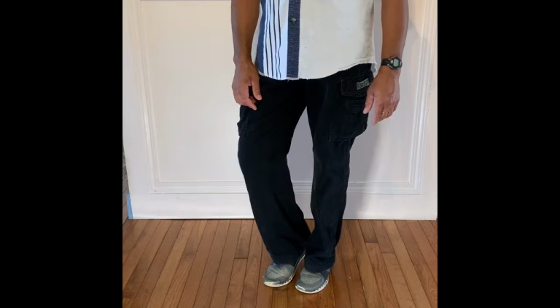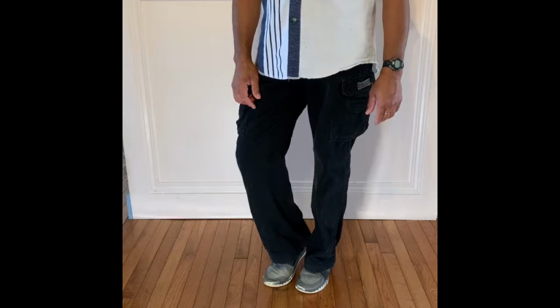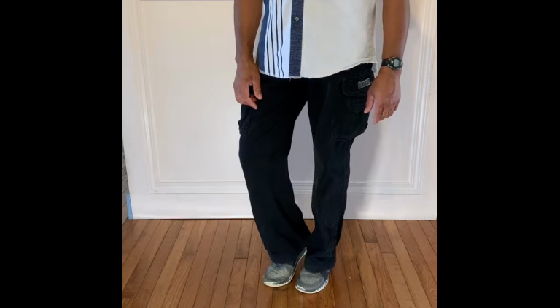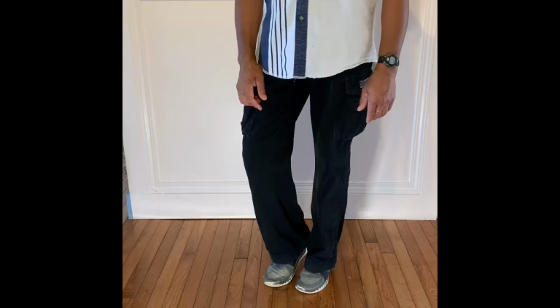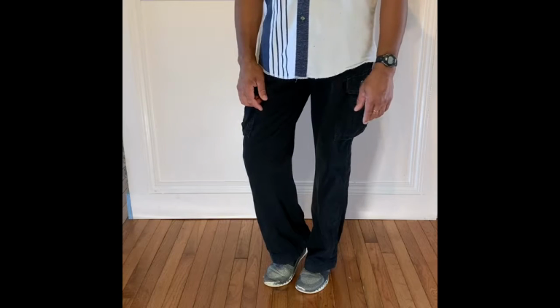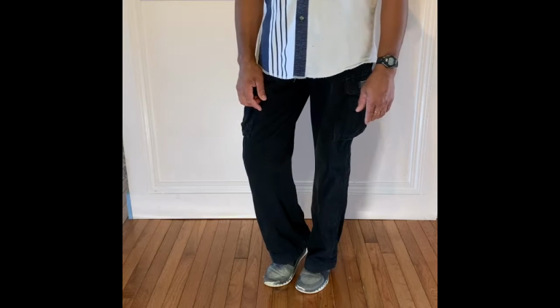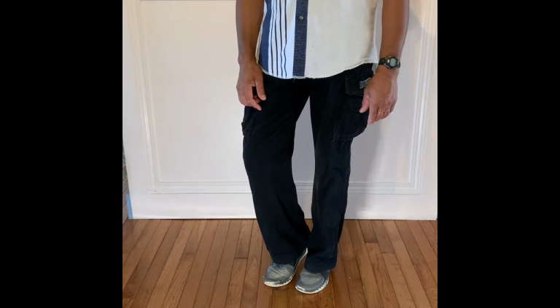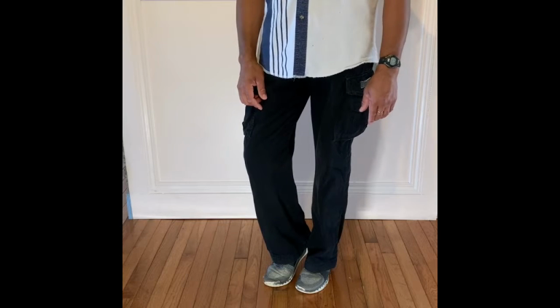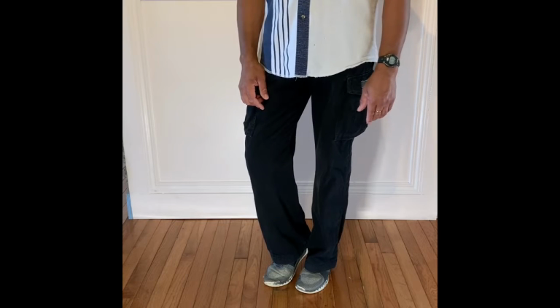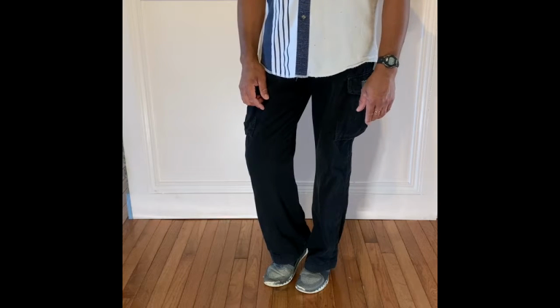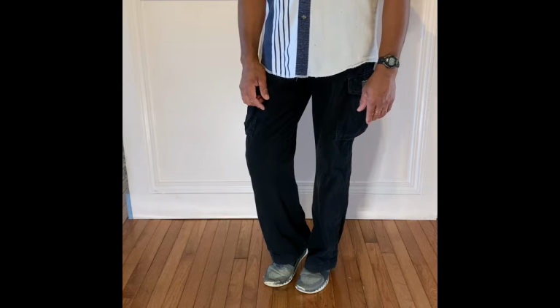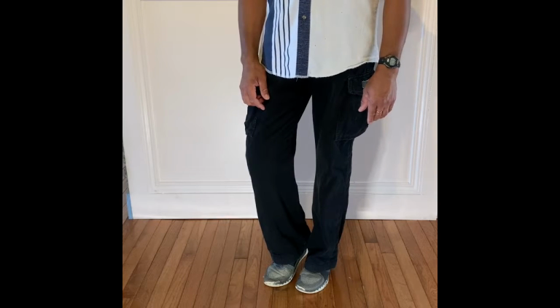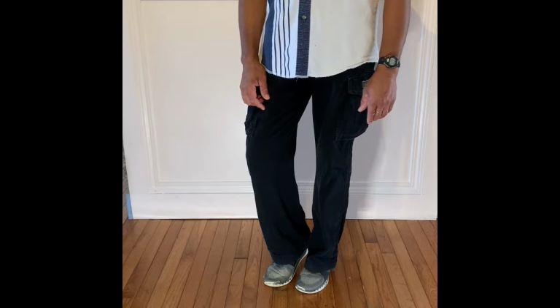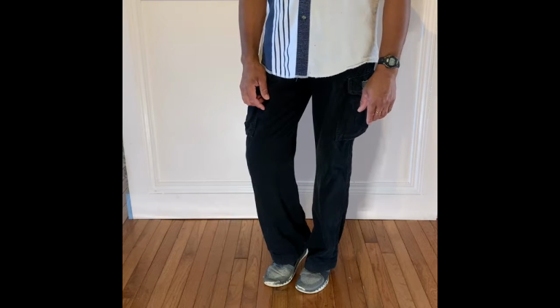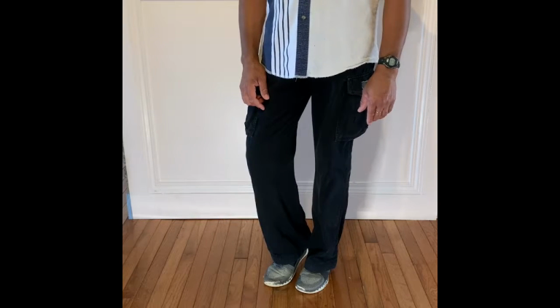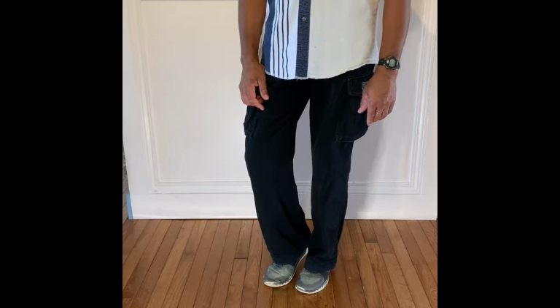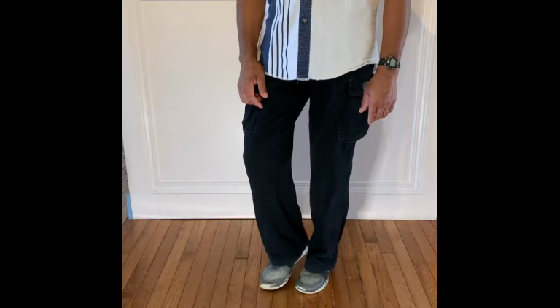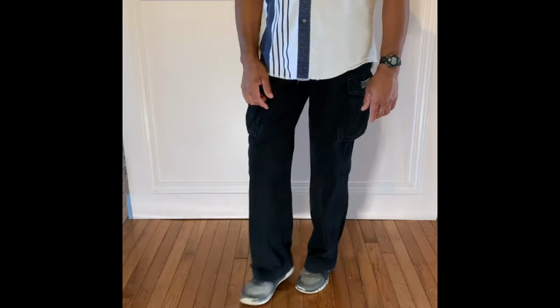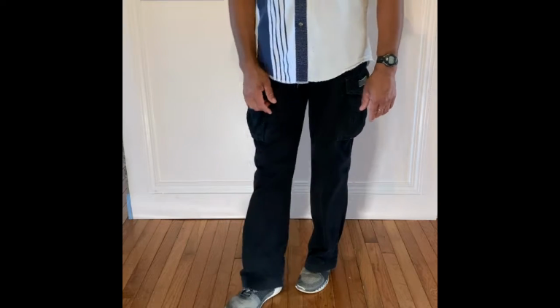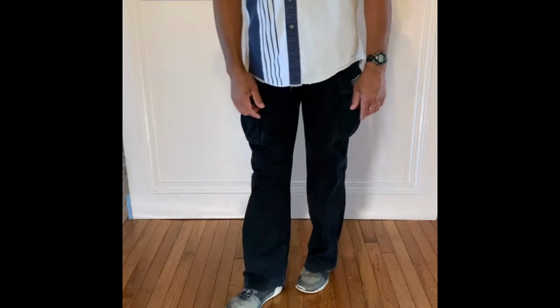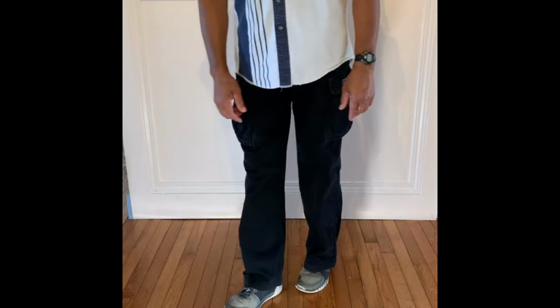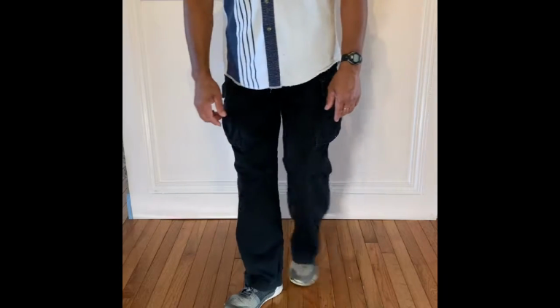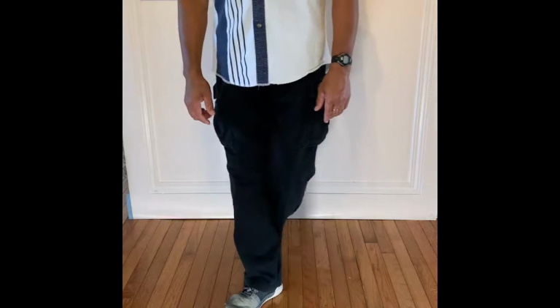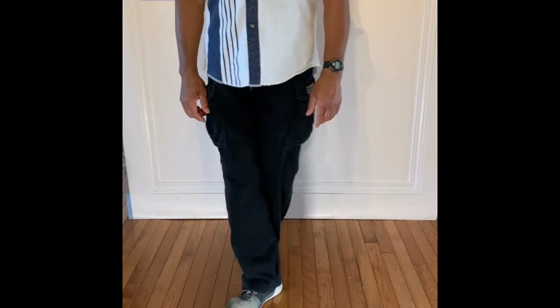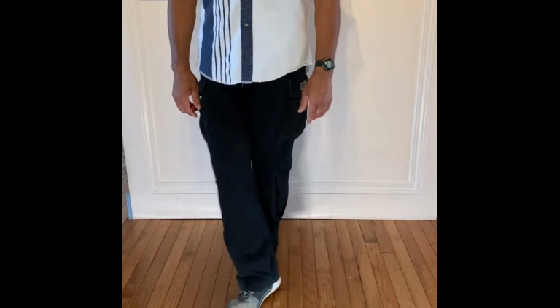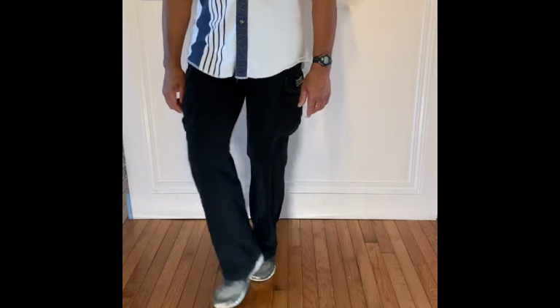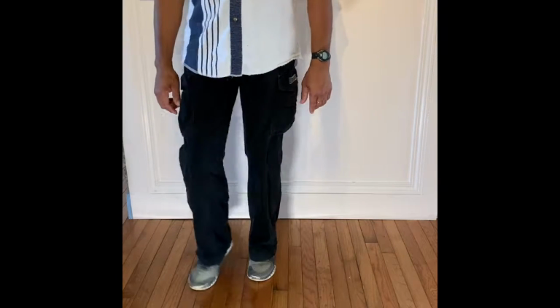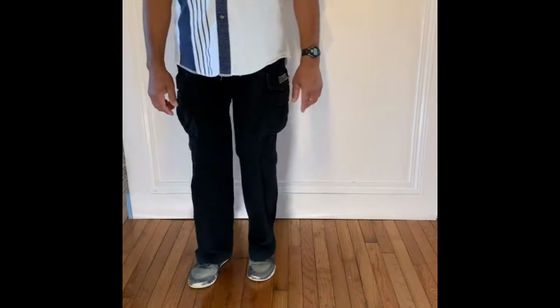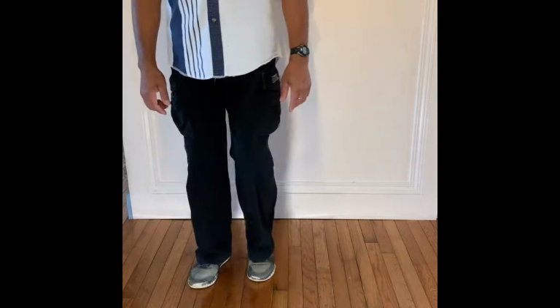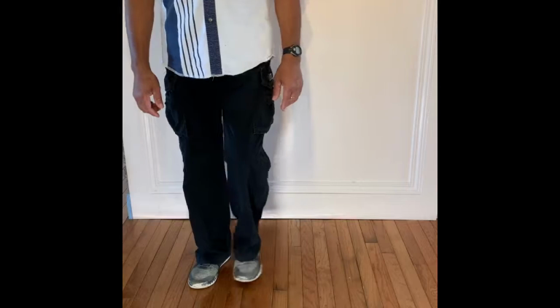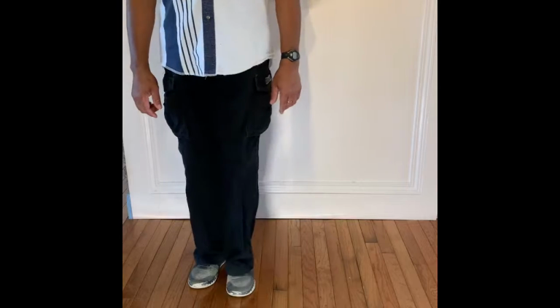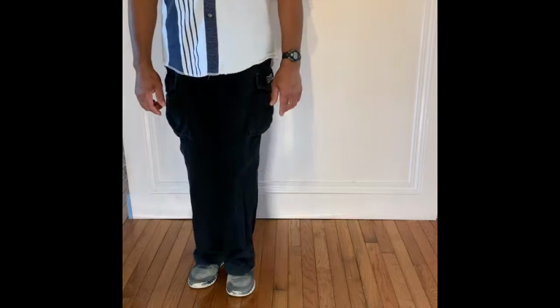Weight's gonna be to my left foot. We're gonna do a bind to our right. One, two, three, four.